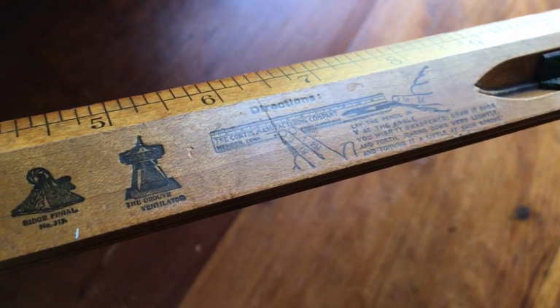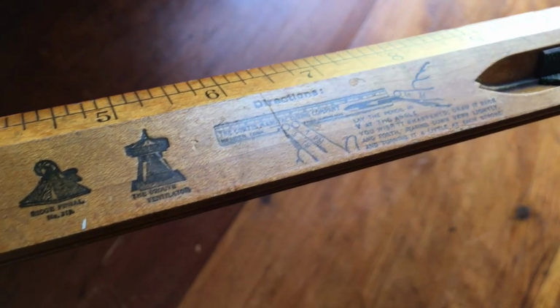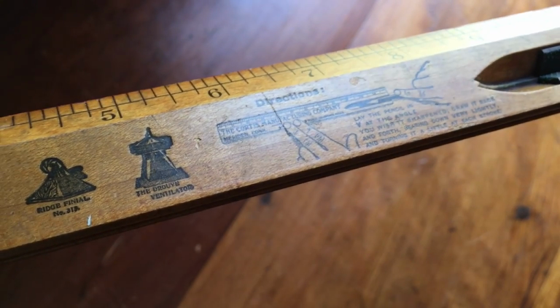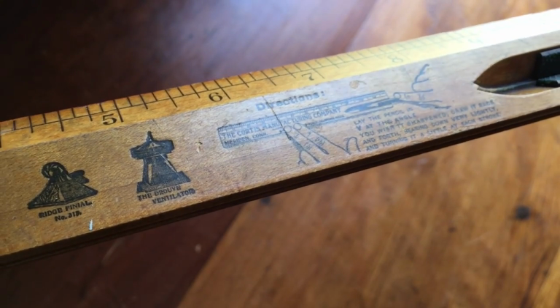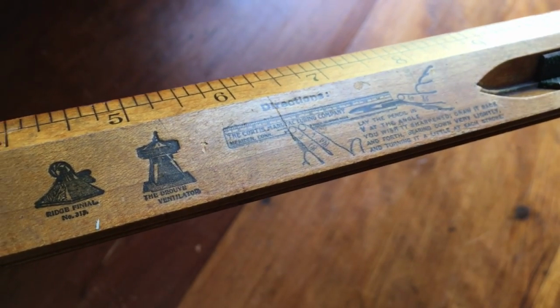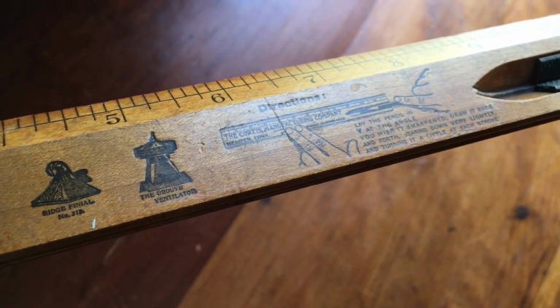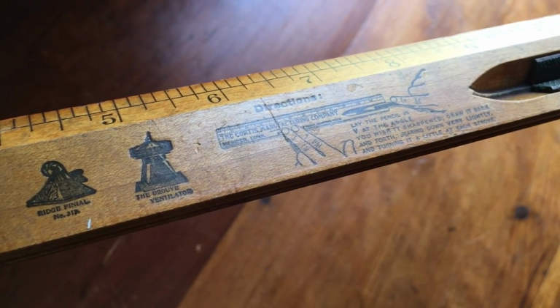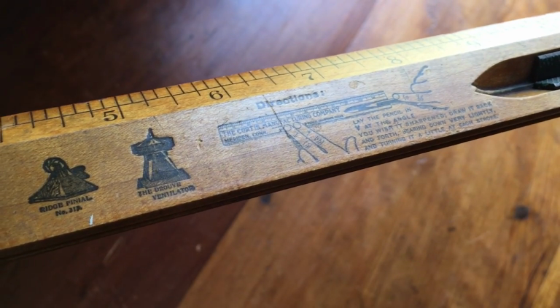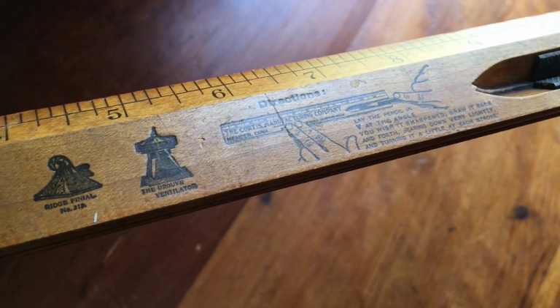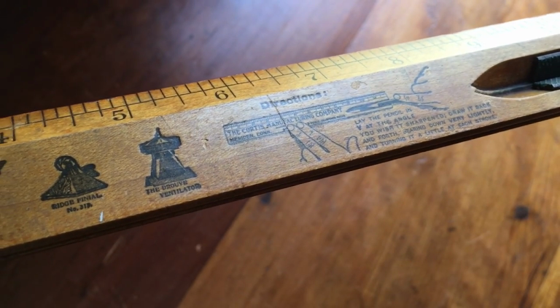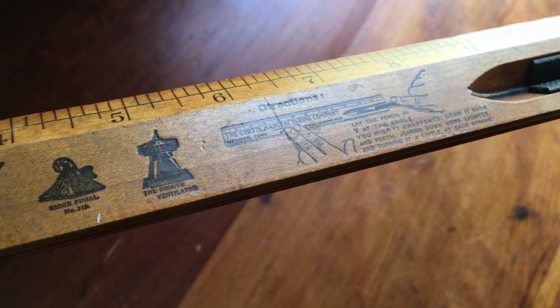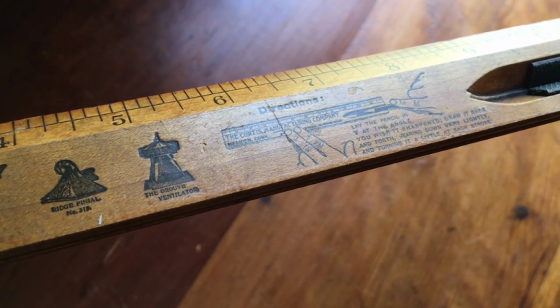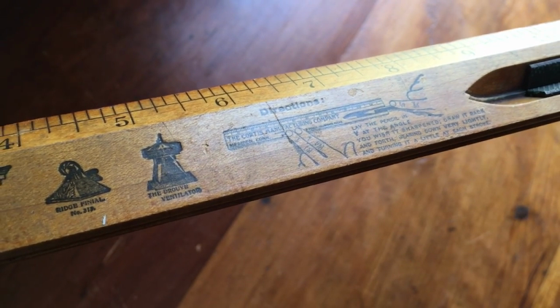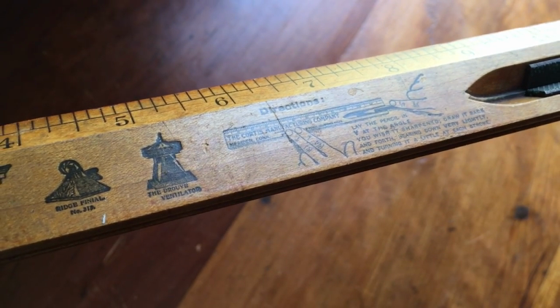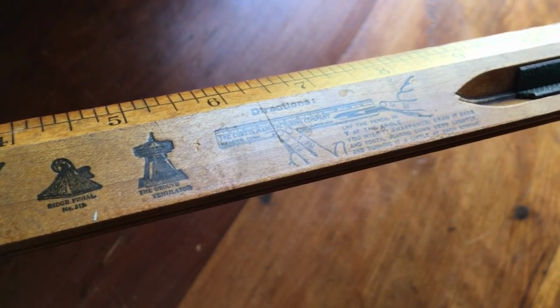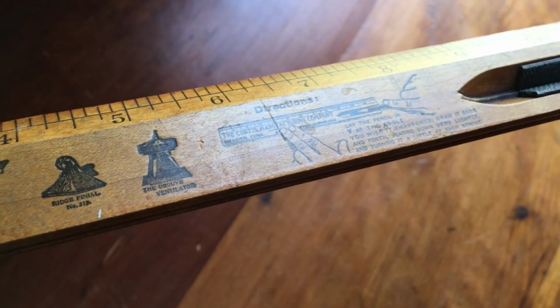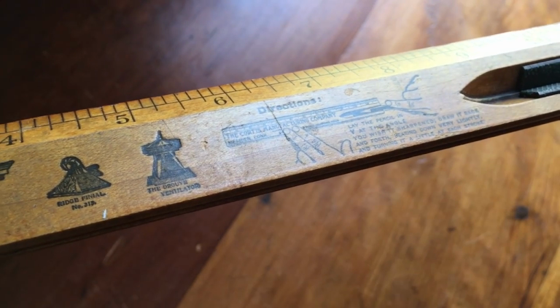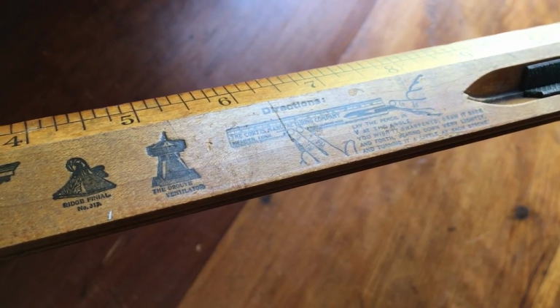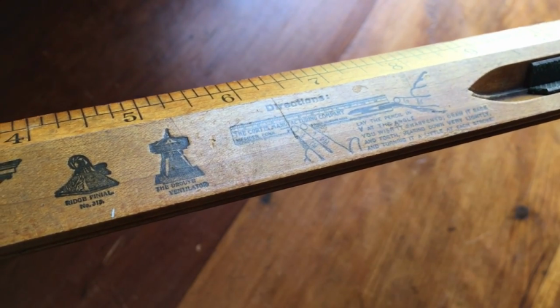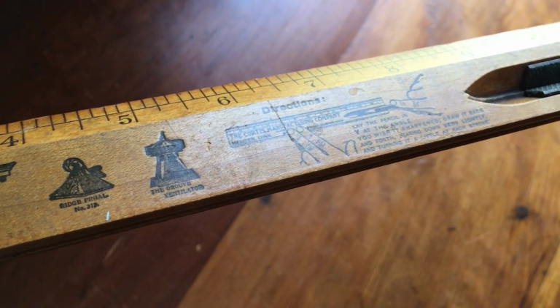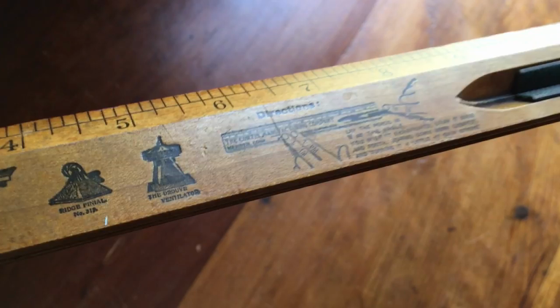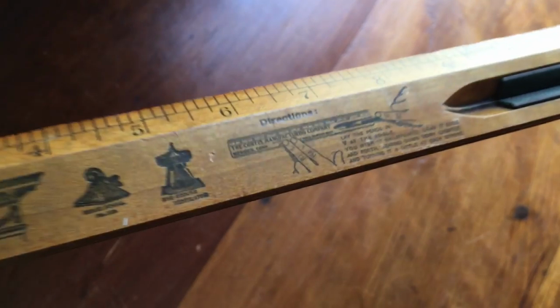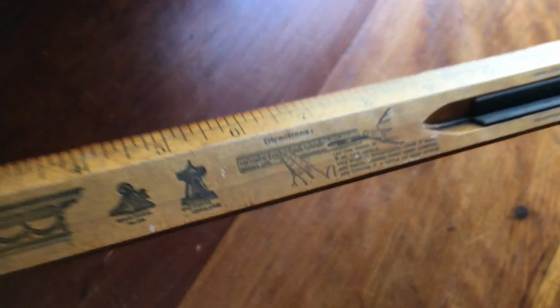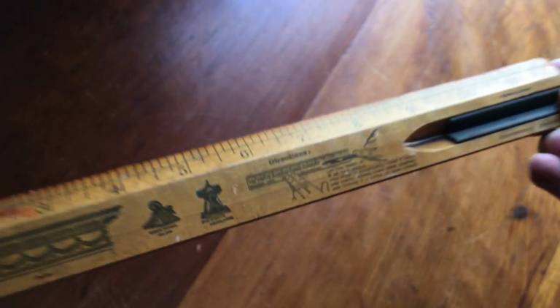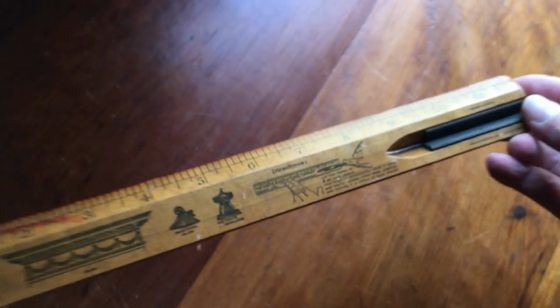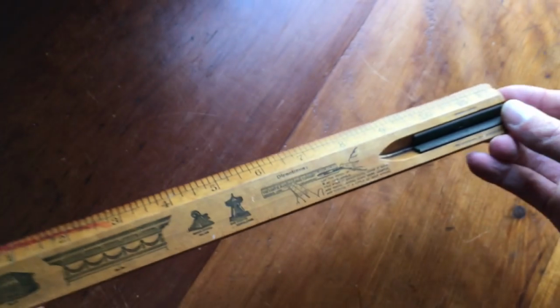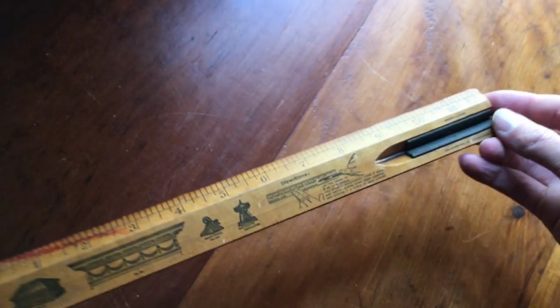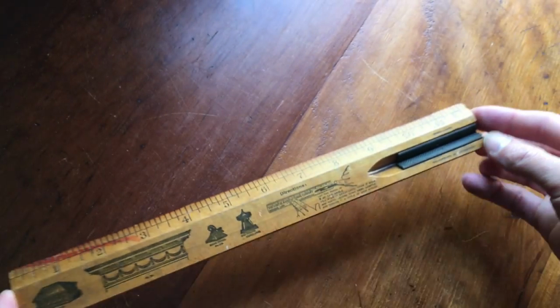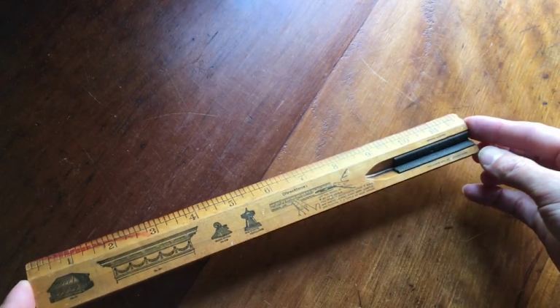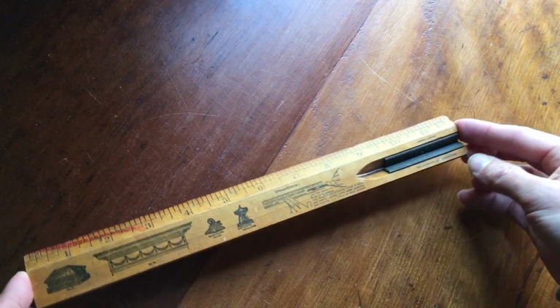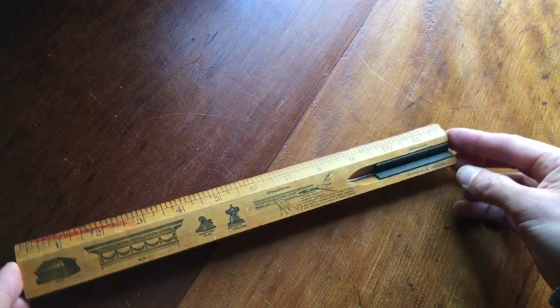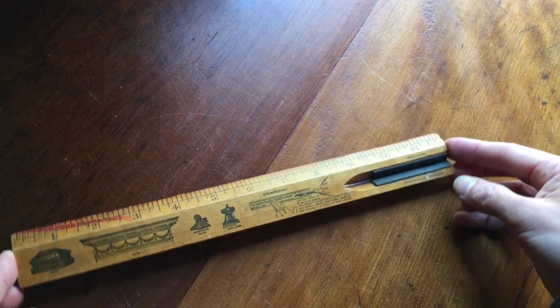I put it up for $50 or best offer, and someone came in and bought it at full price — $50.